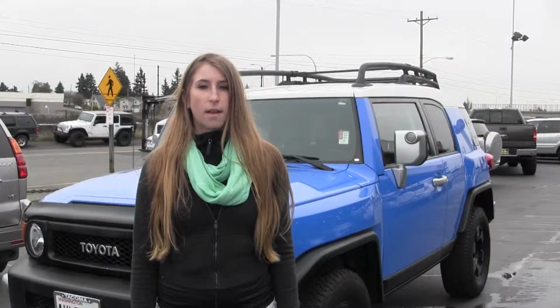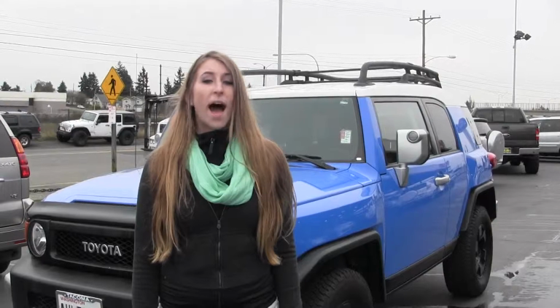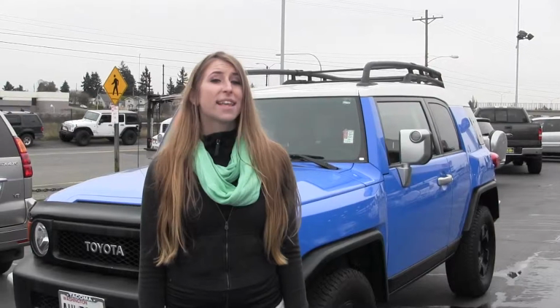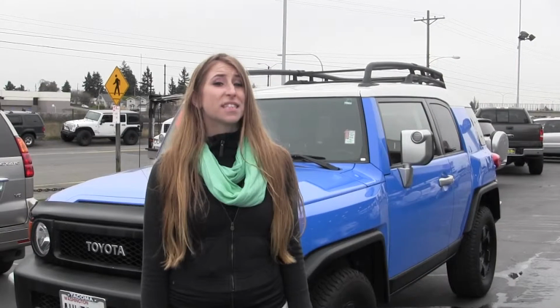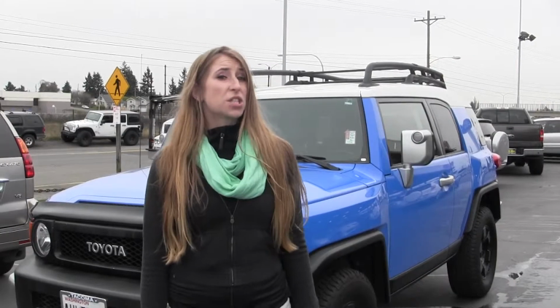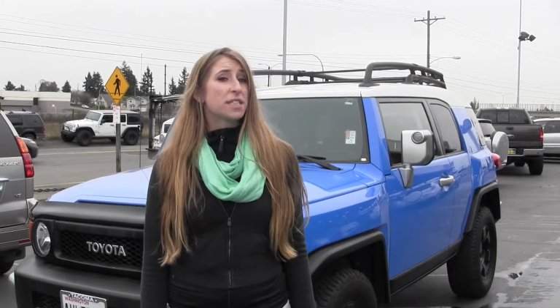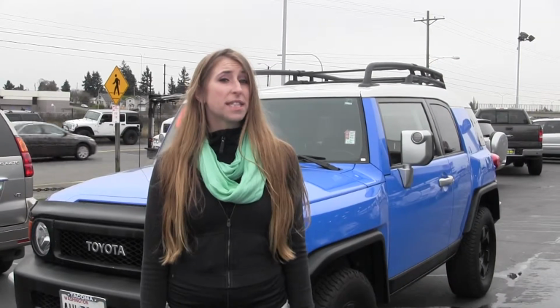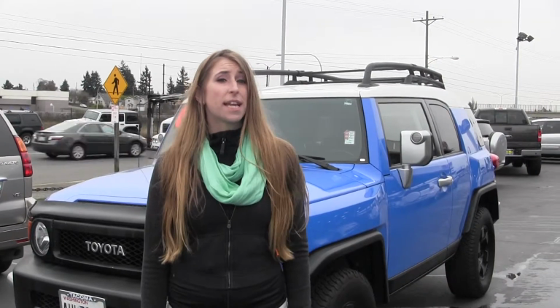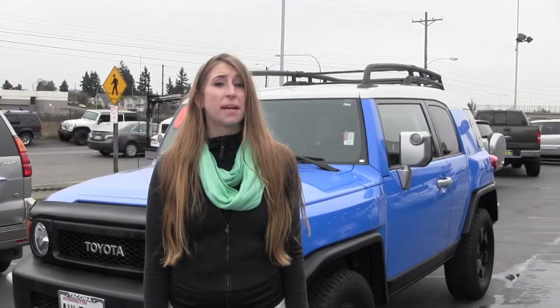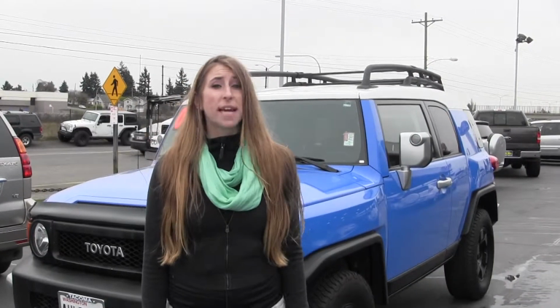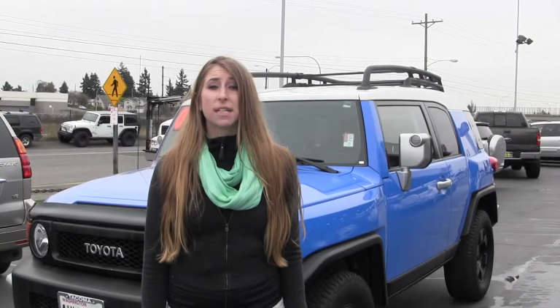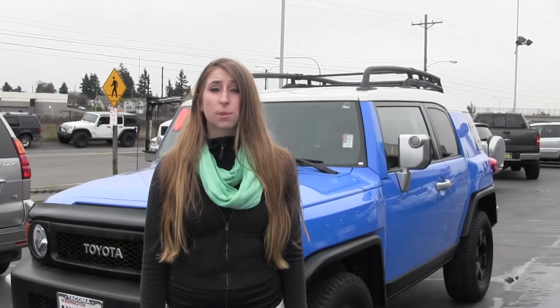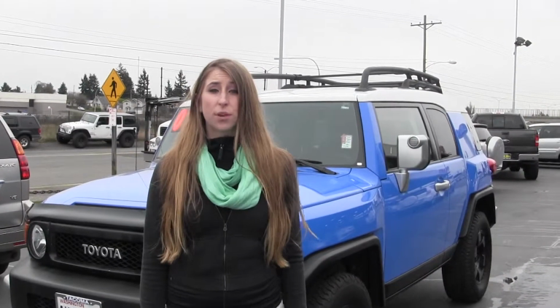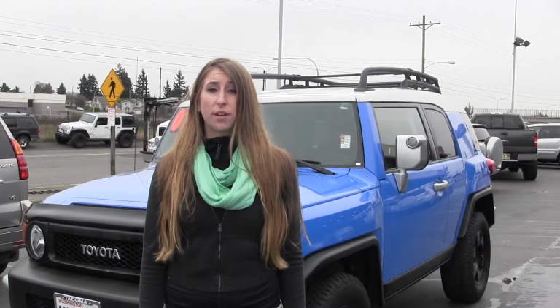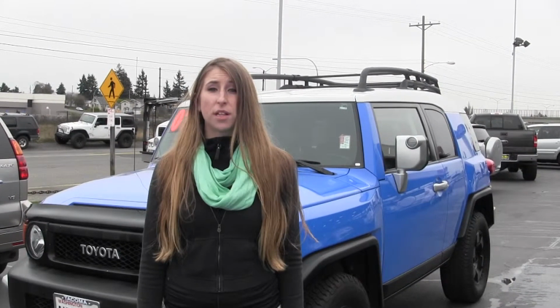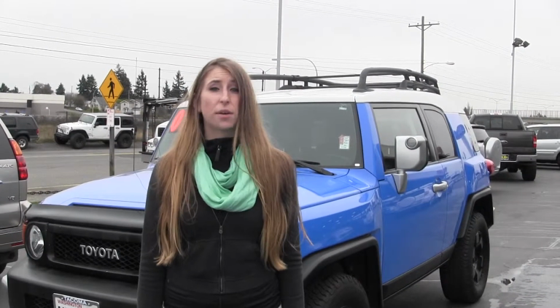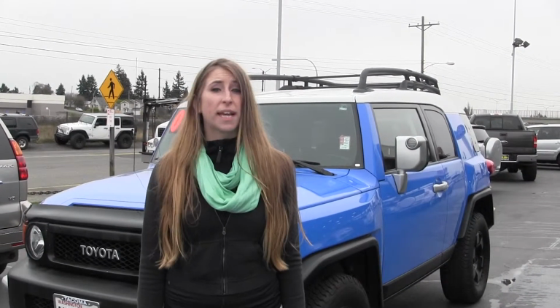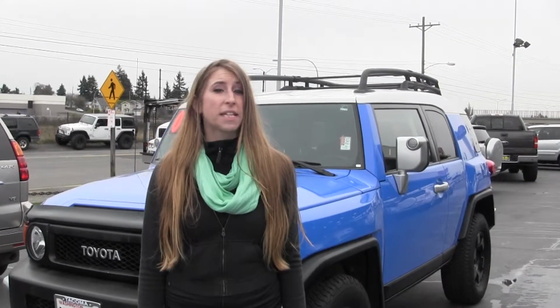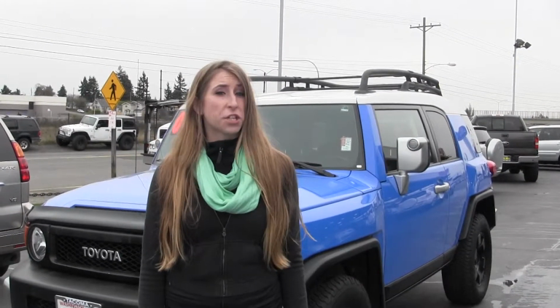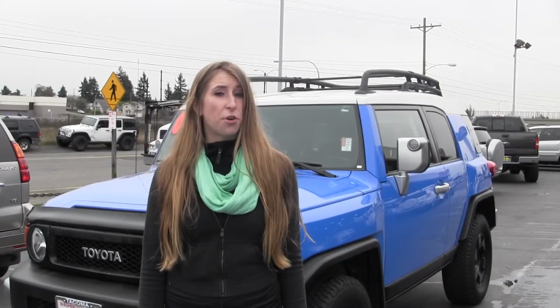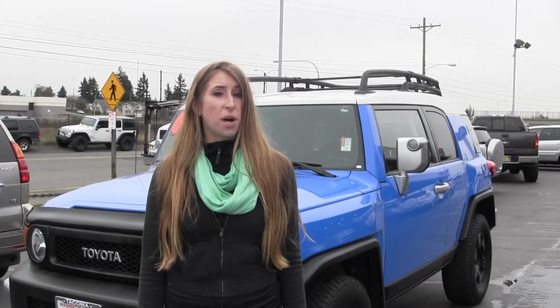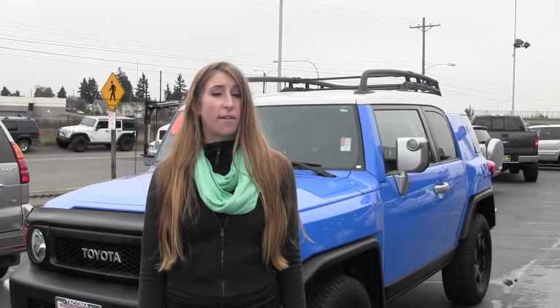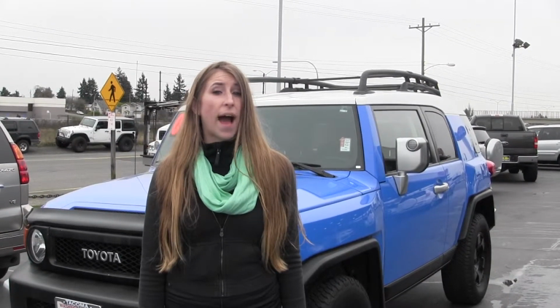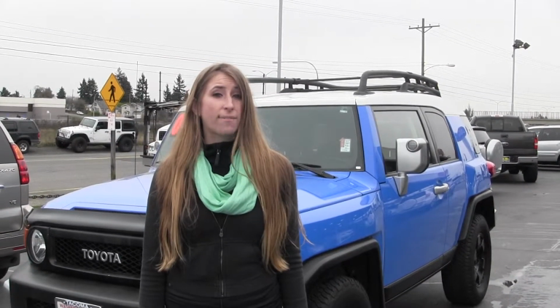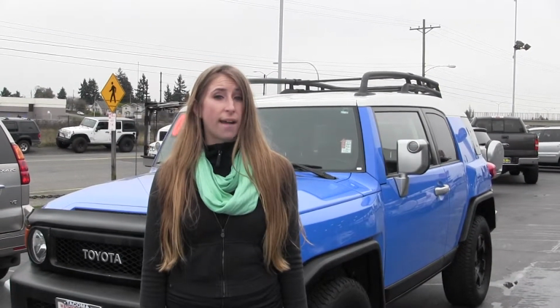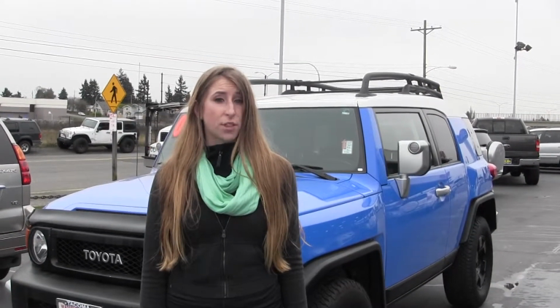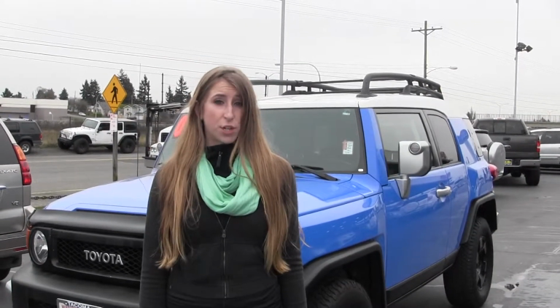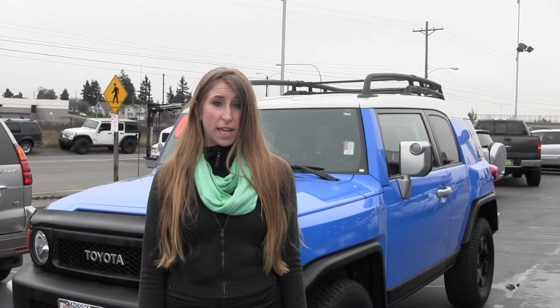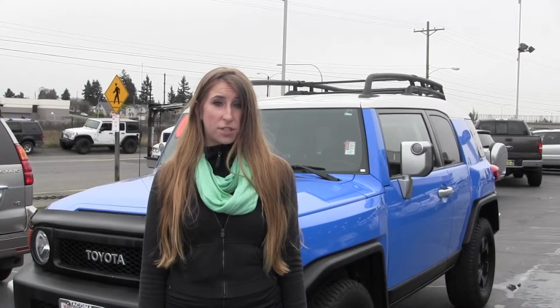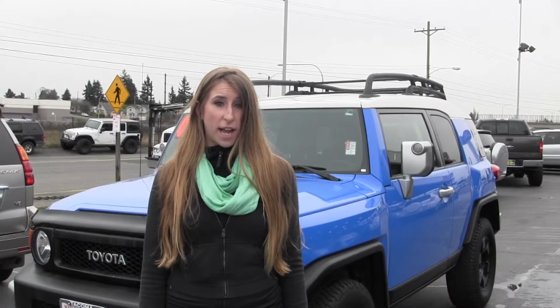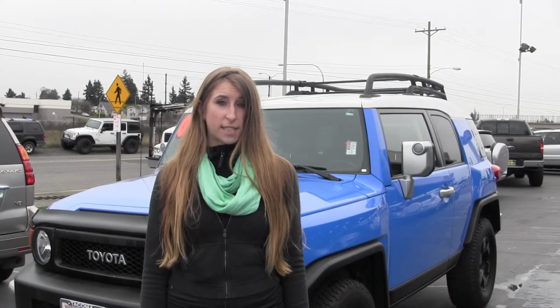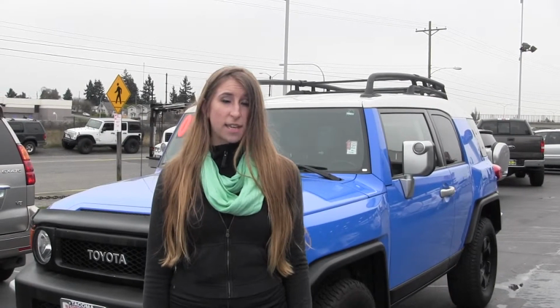Hi, this is Chelsea. Today I'm at Titusville Toyota, located in Tacoma, off I-5, the 38th Street Exit.